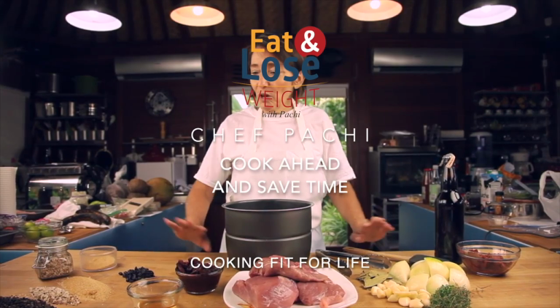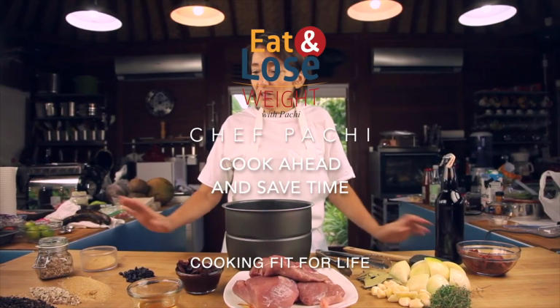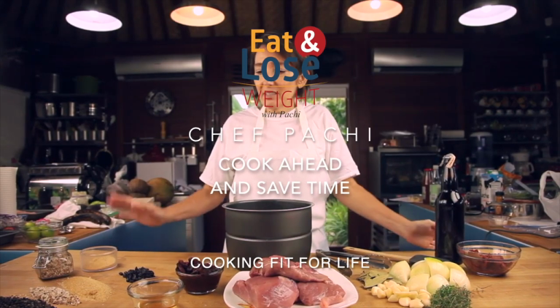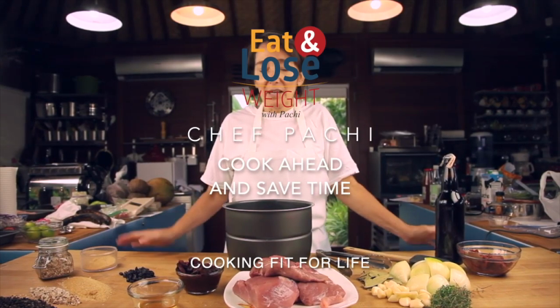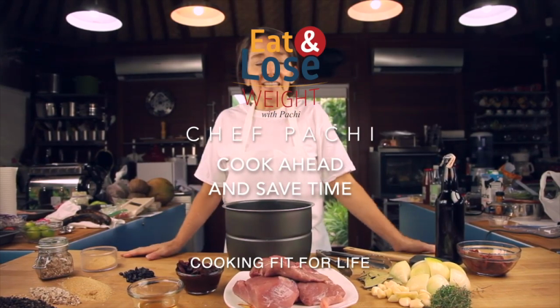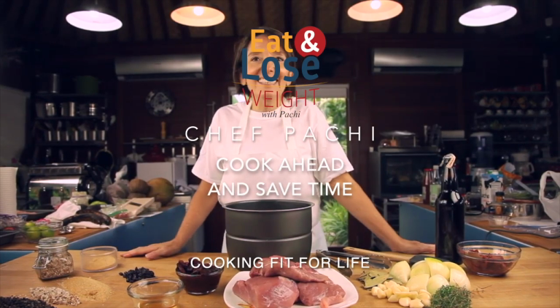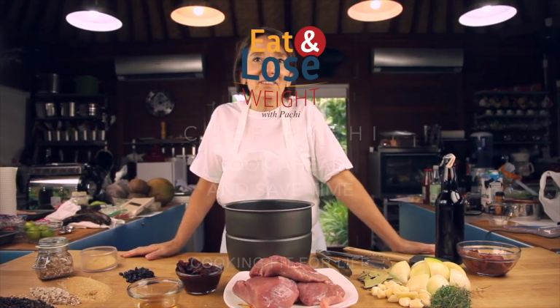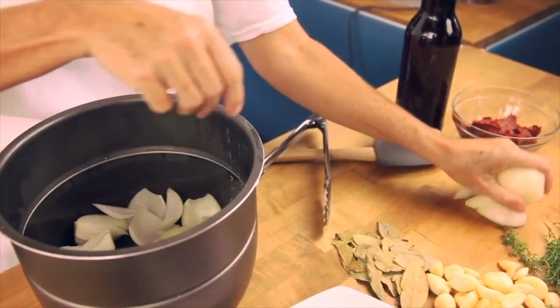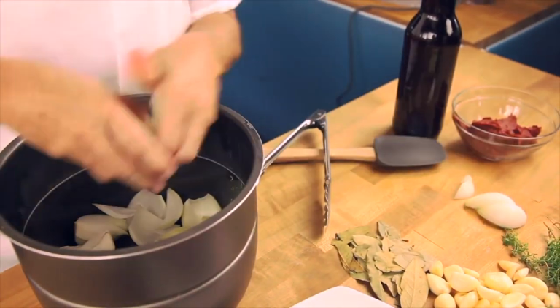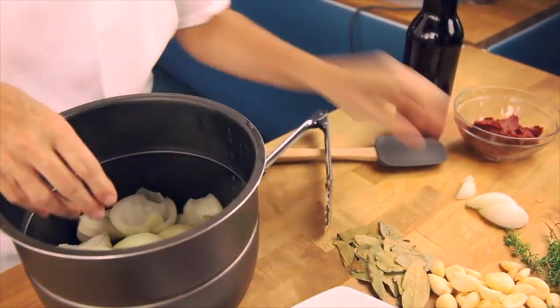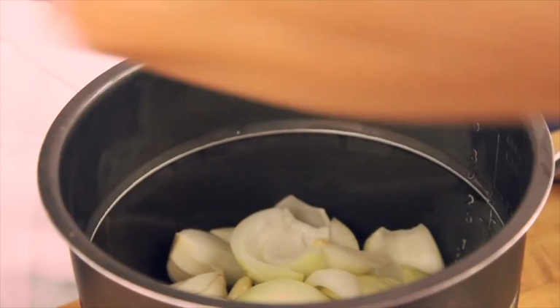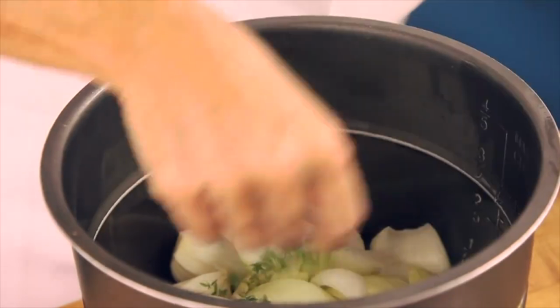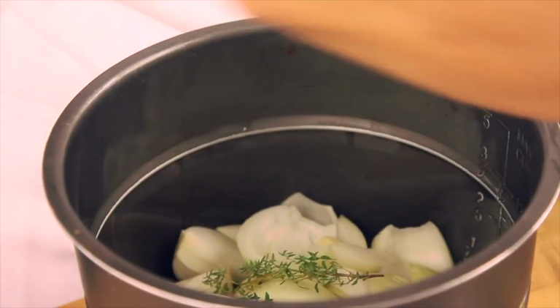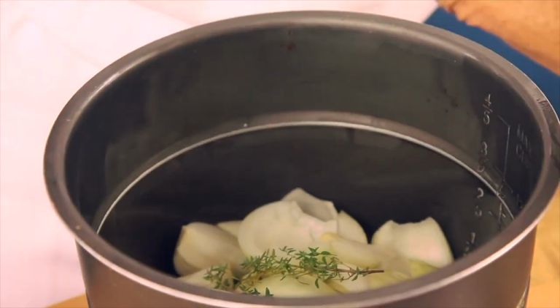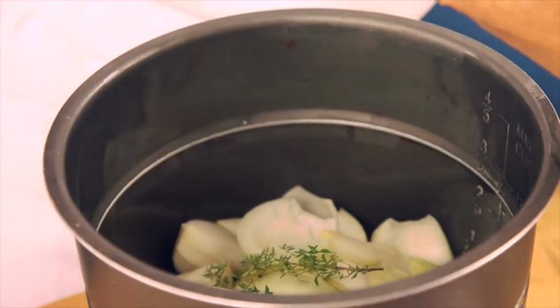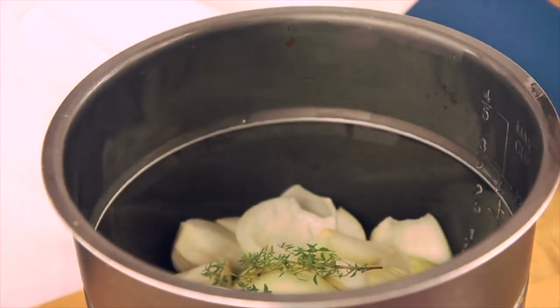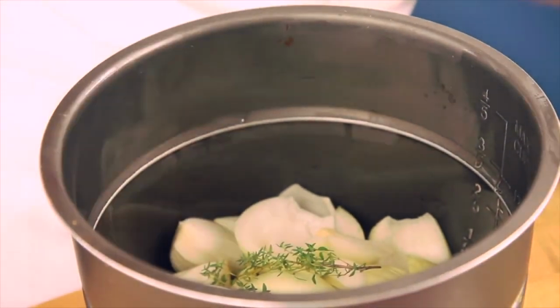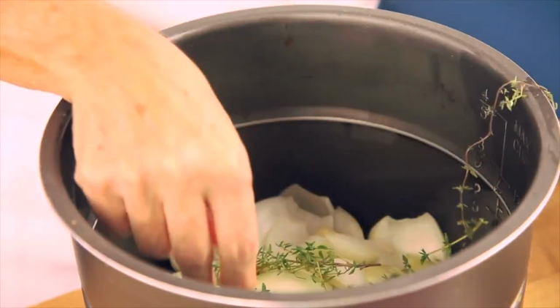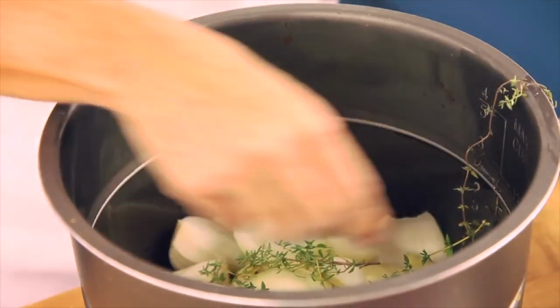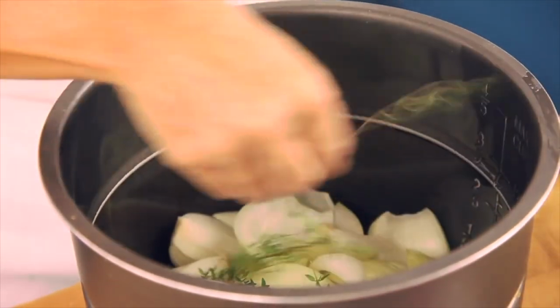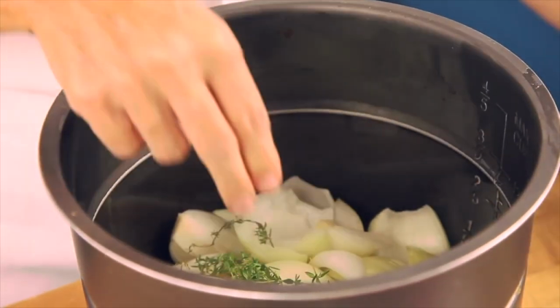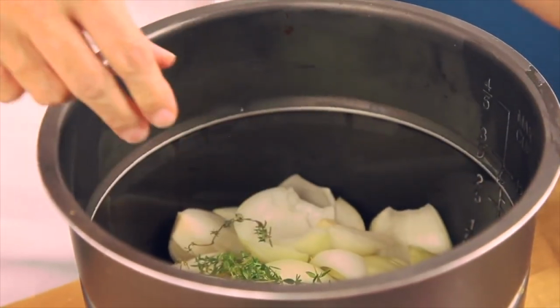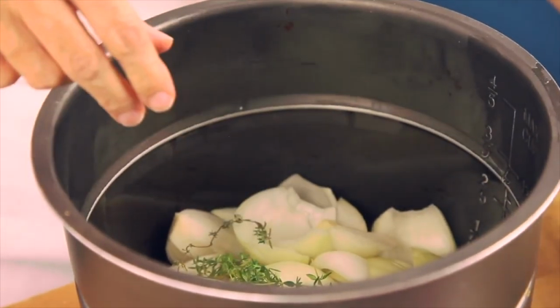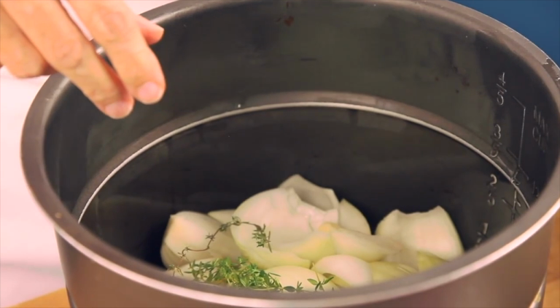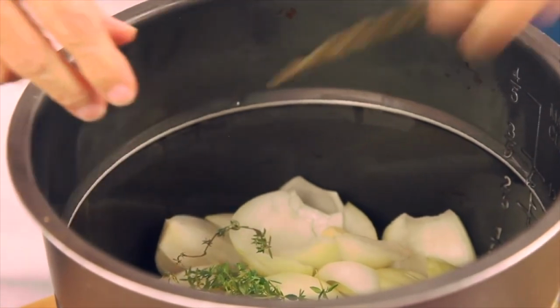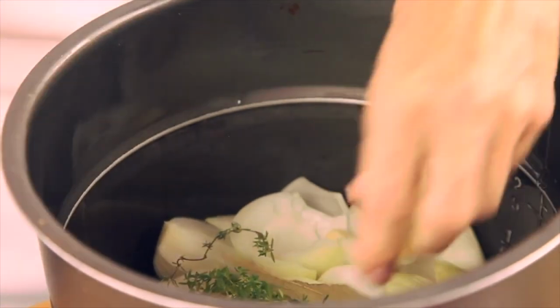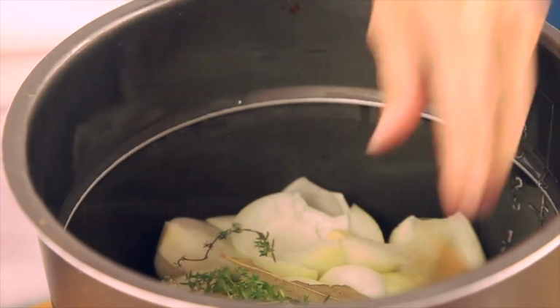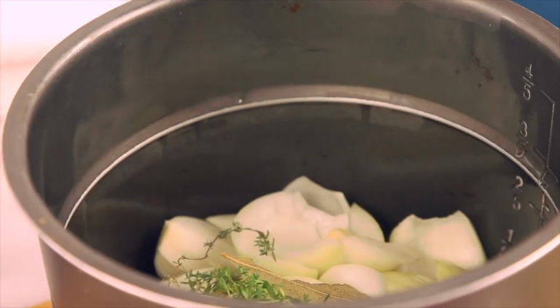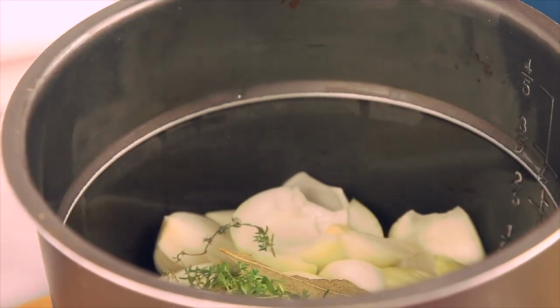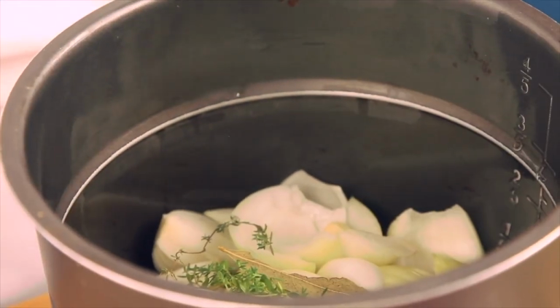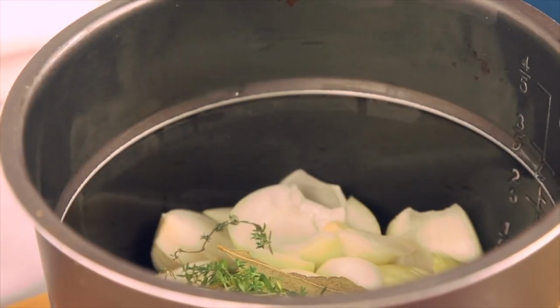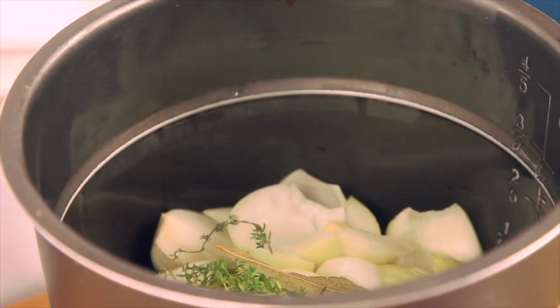Let's start cooking ahead so that we don't have to be in the kitchen every day. I'm going to show you what I do with some meats.